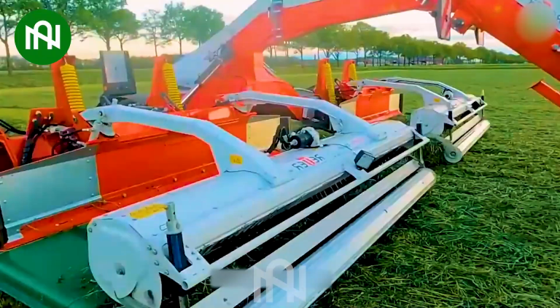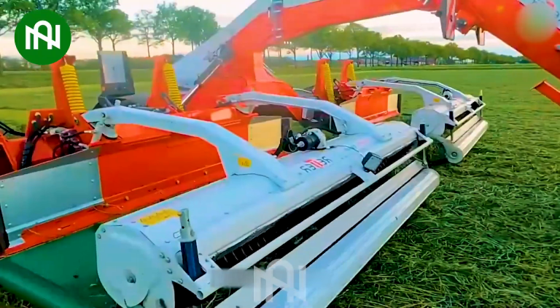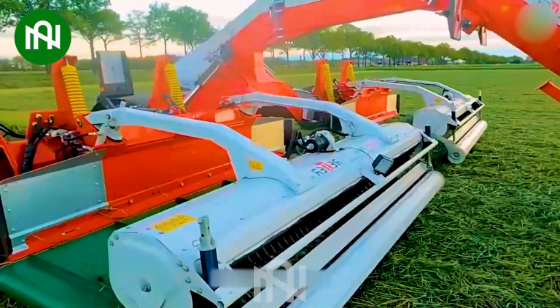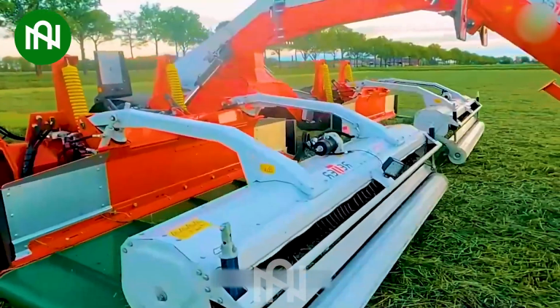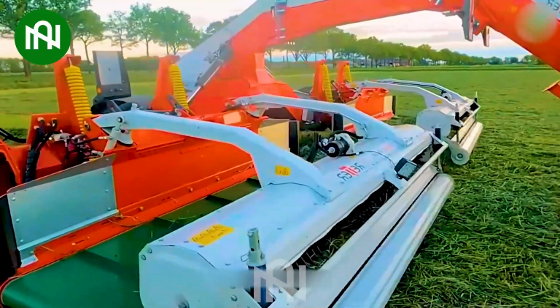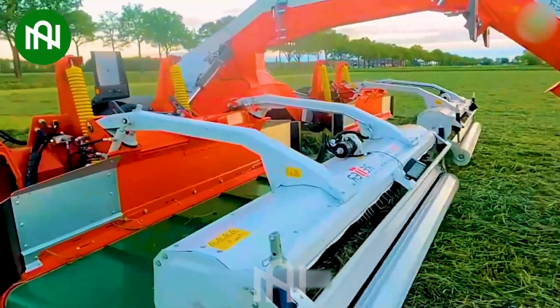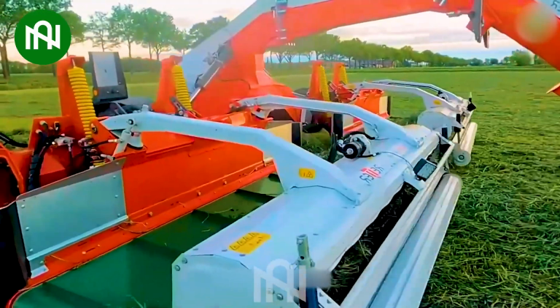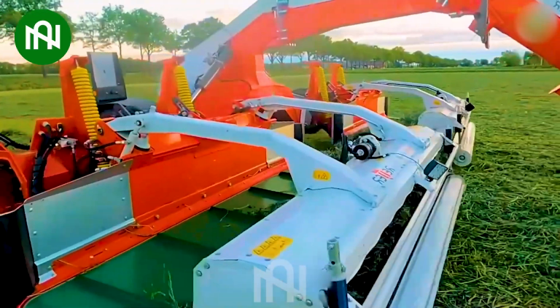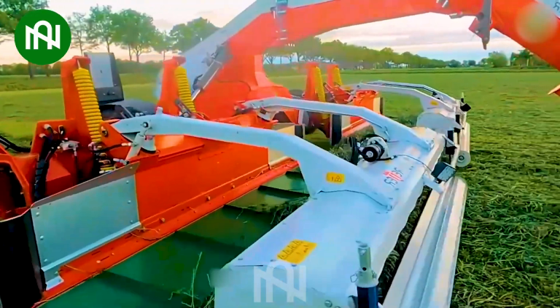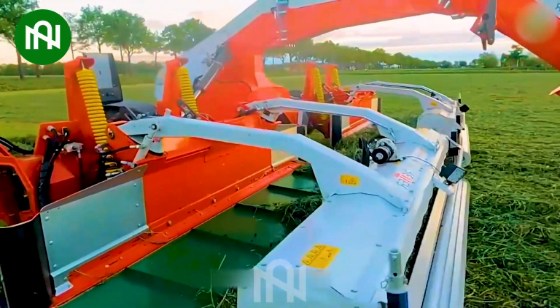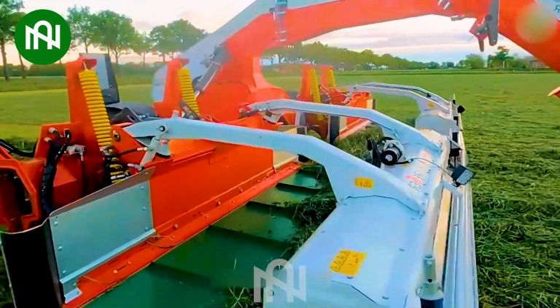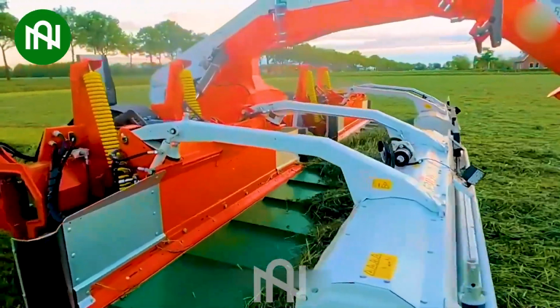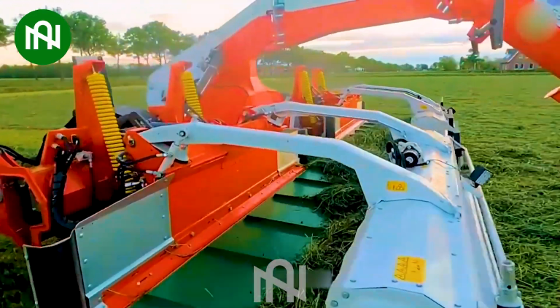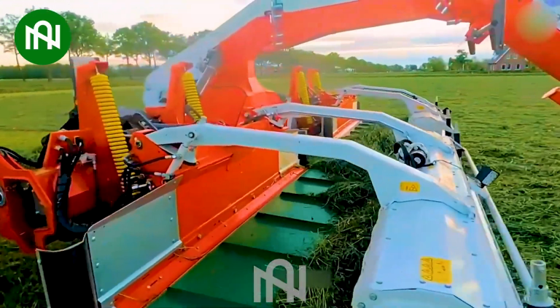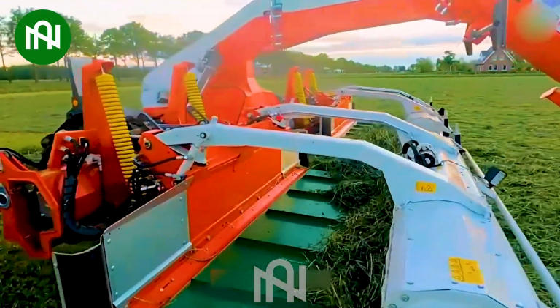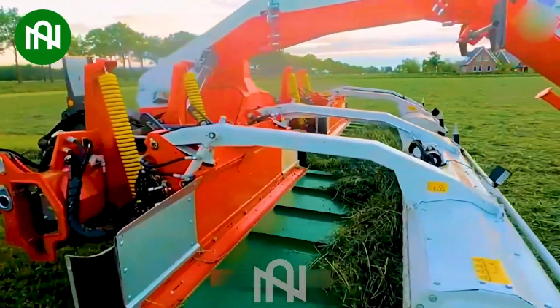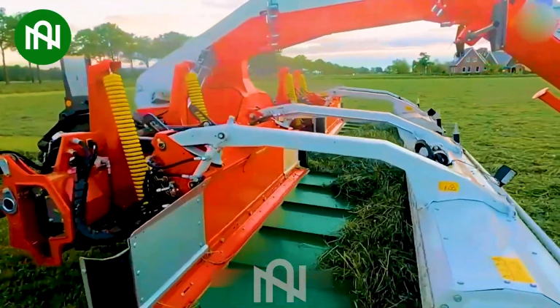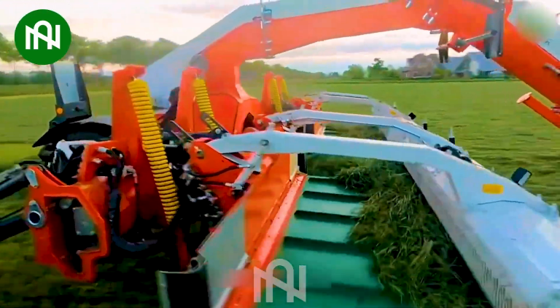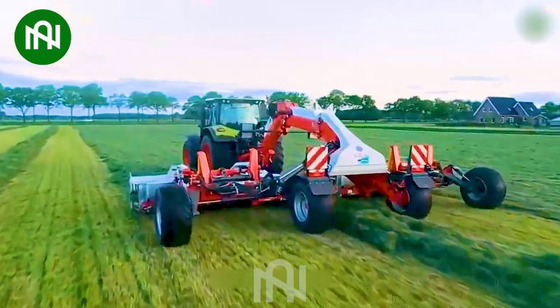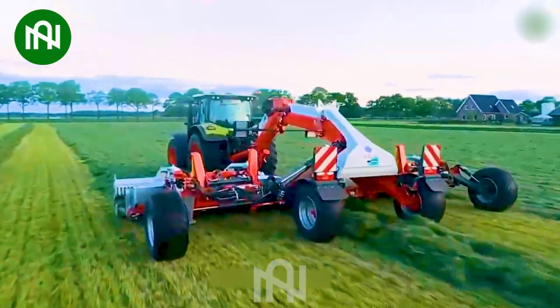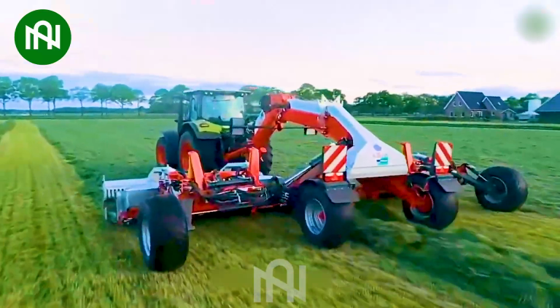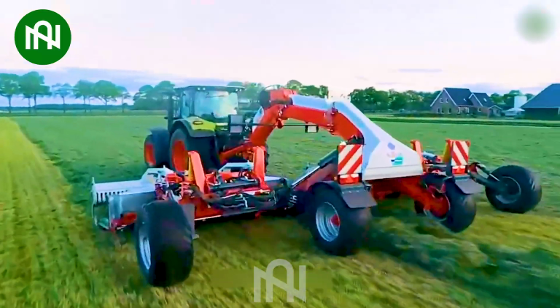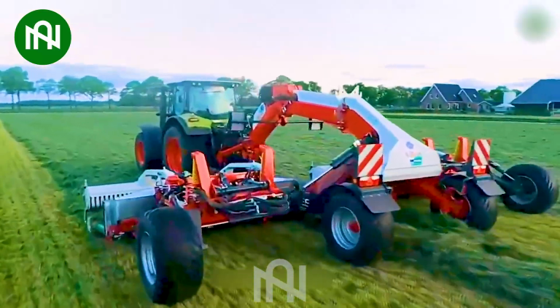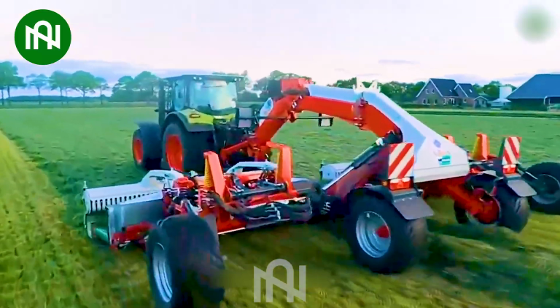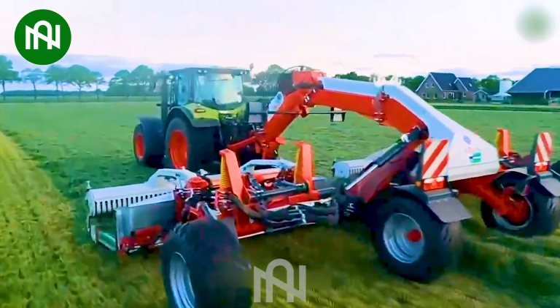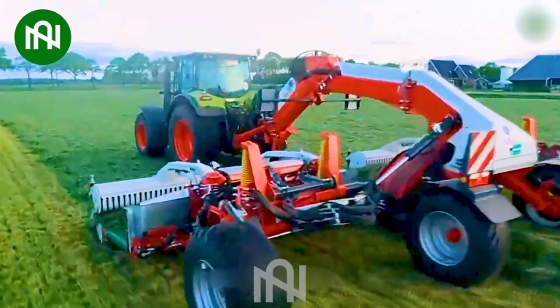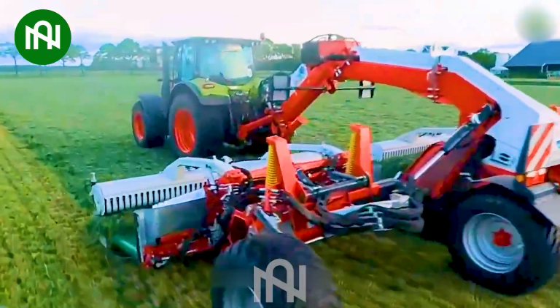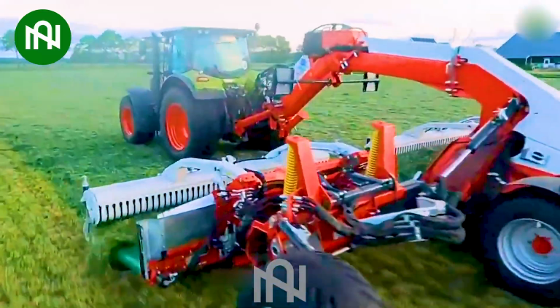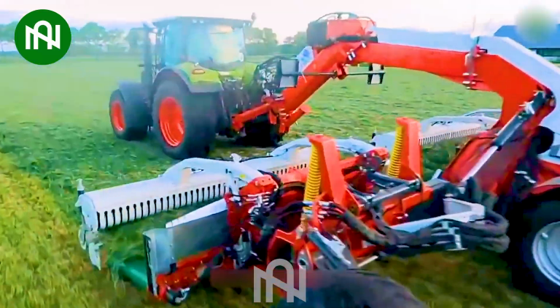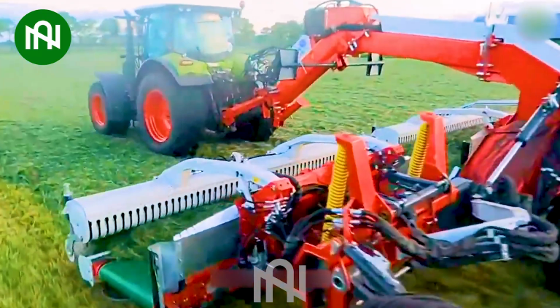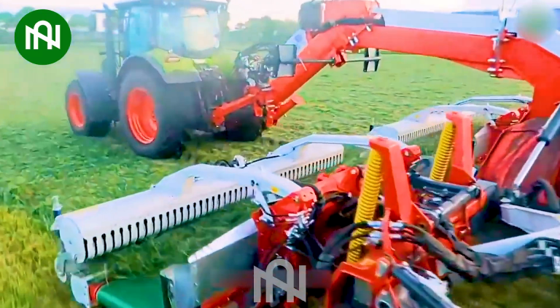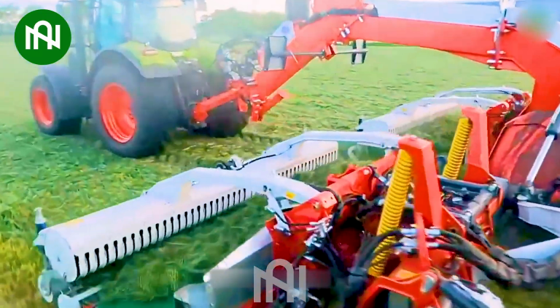It showcases remarkable speed and efficiency in bundling grass, leaving a lasting impression.